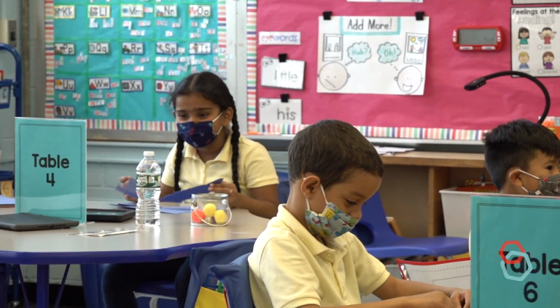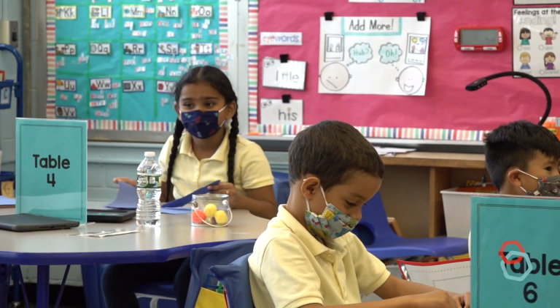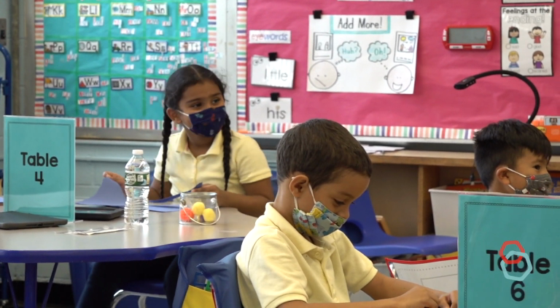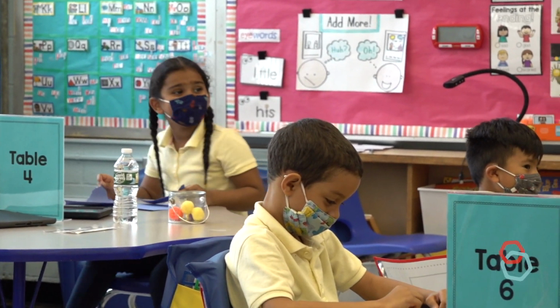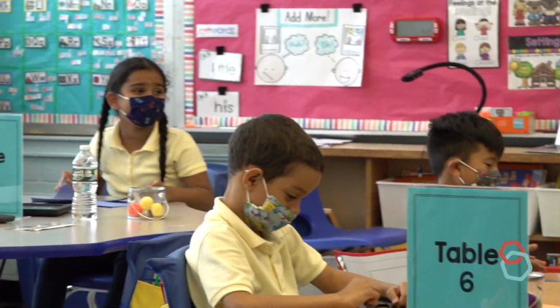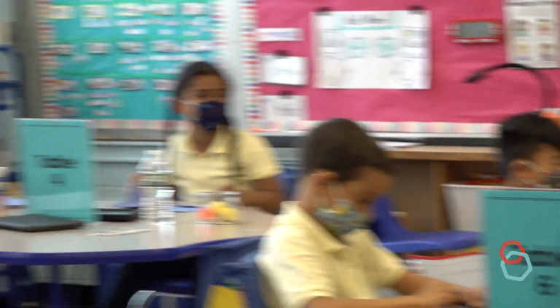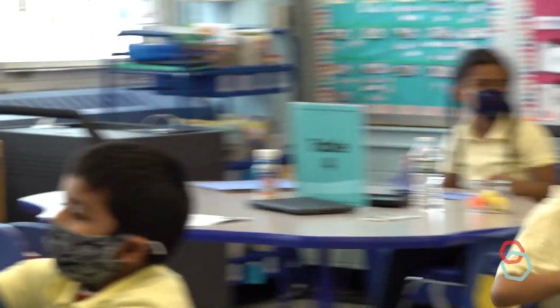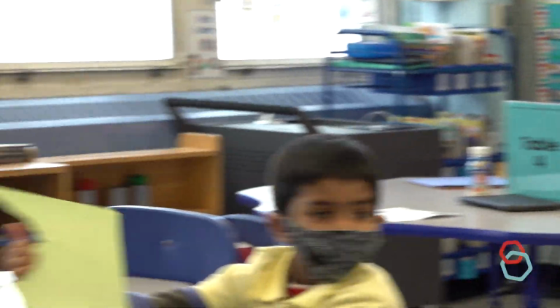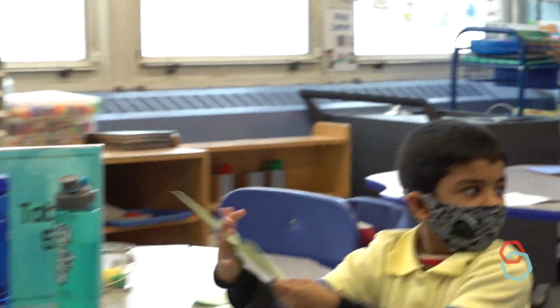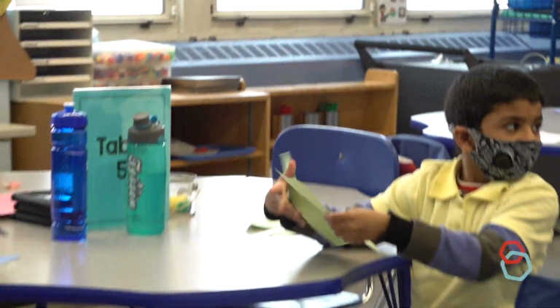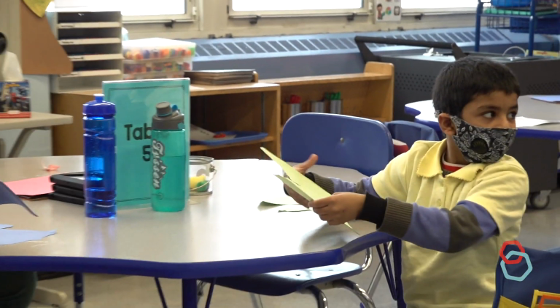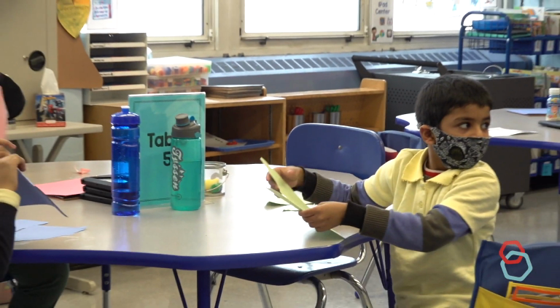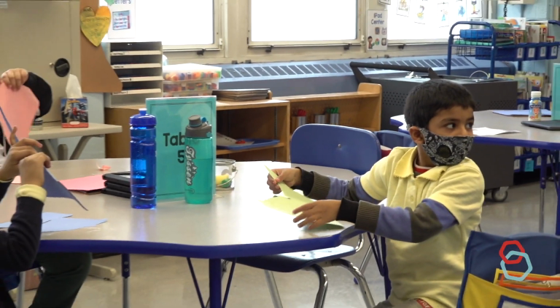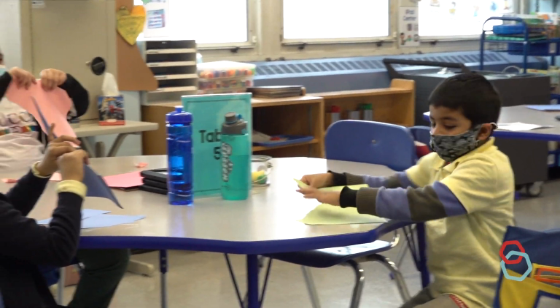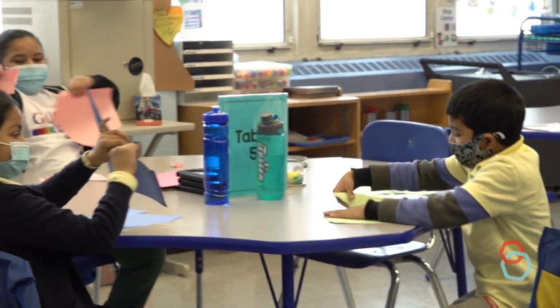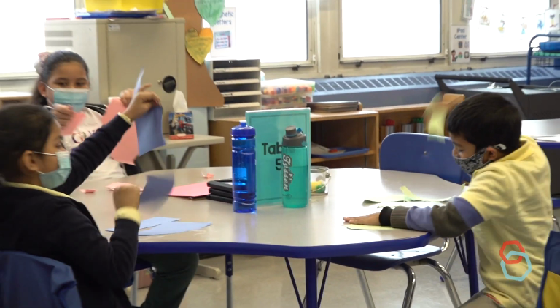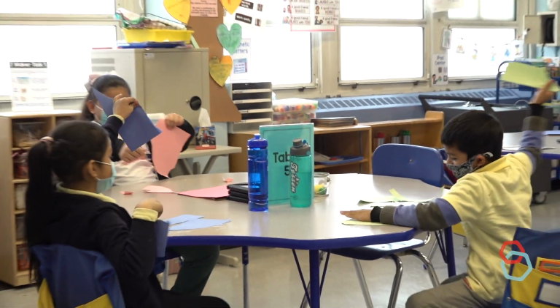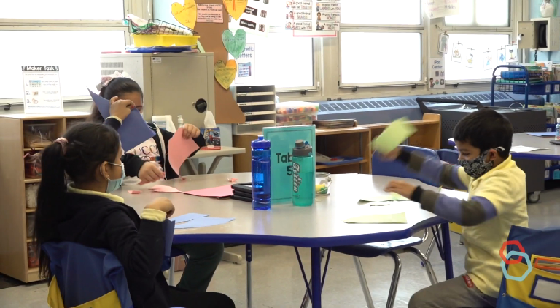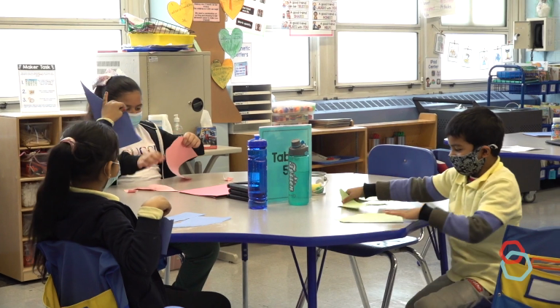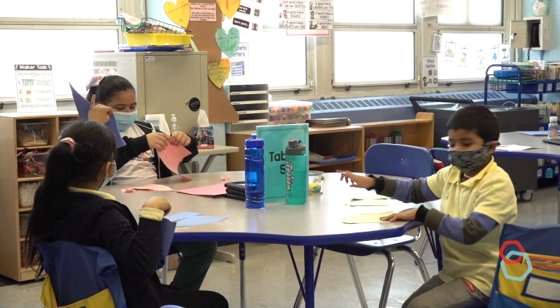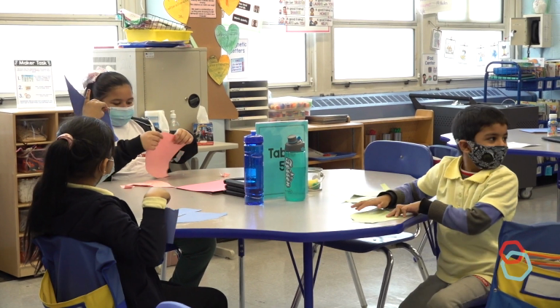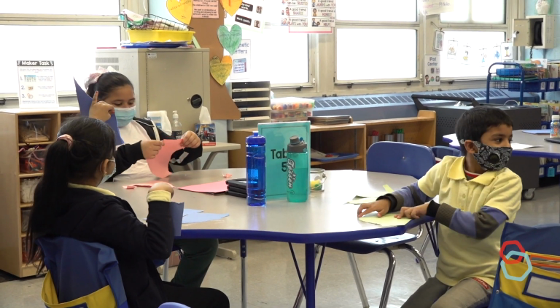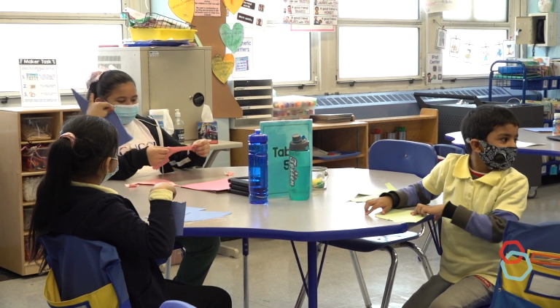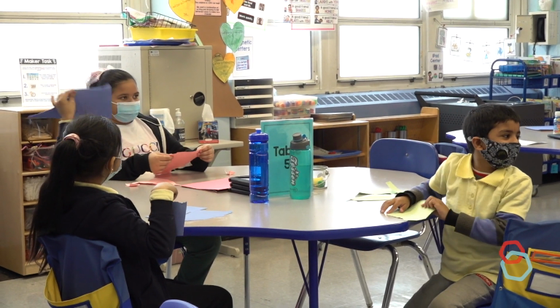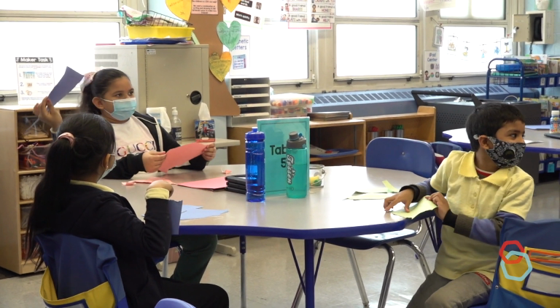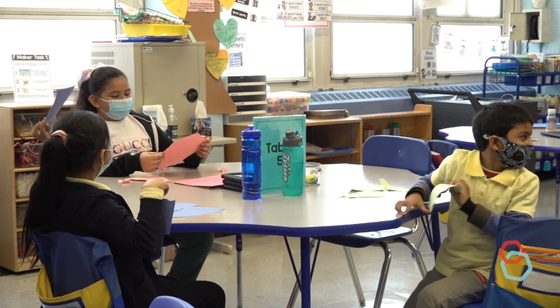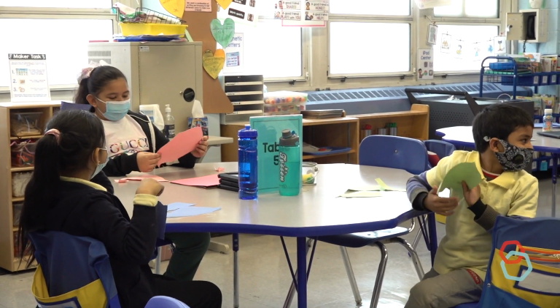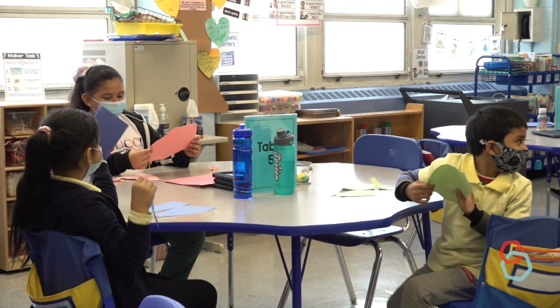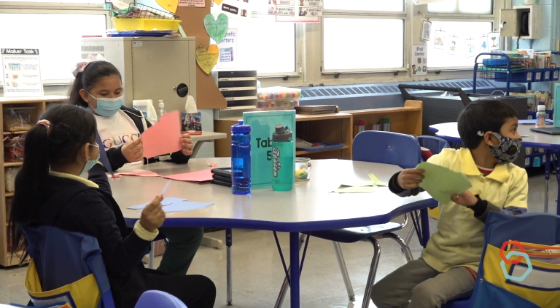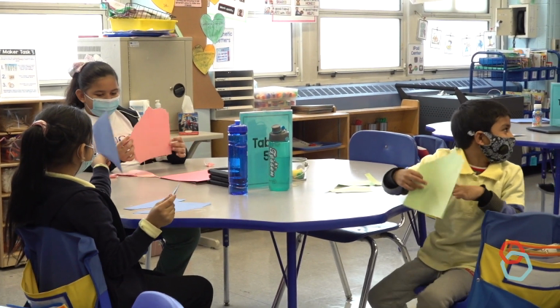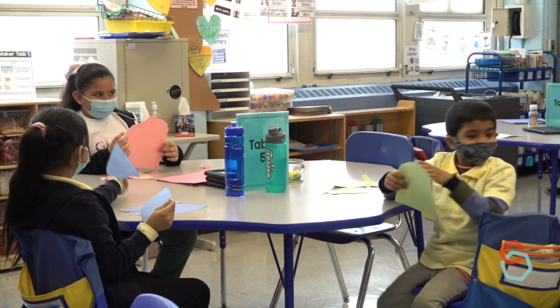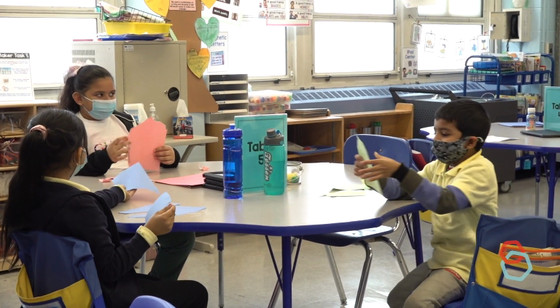Let's tear it fast one more time. Are you ready? Stop. Stop. Pretty cool.